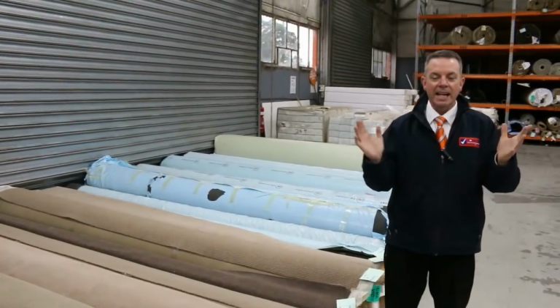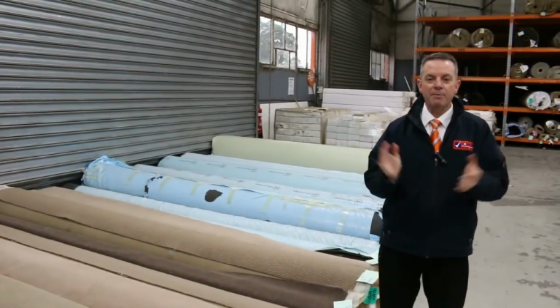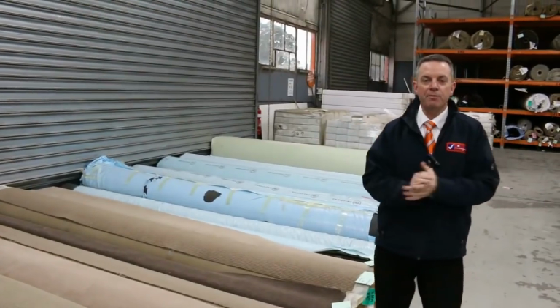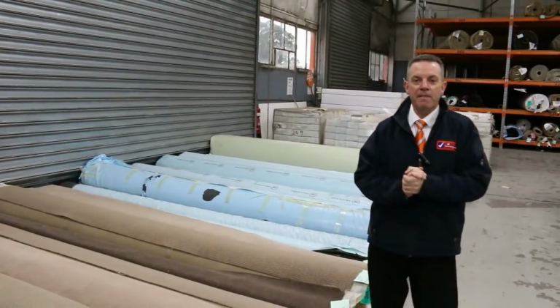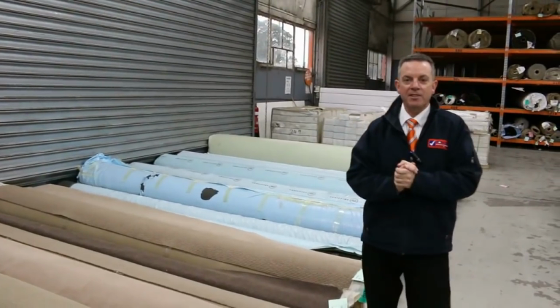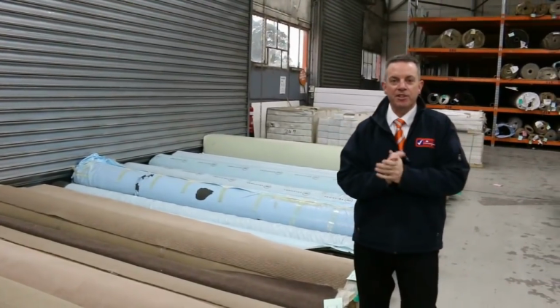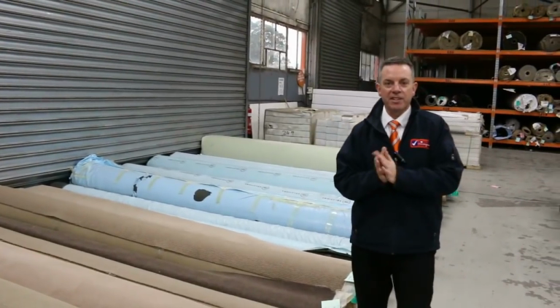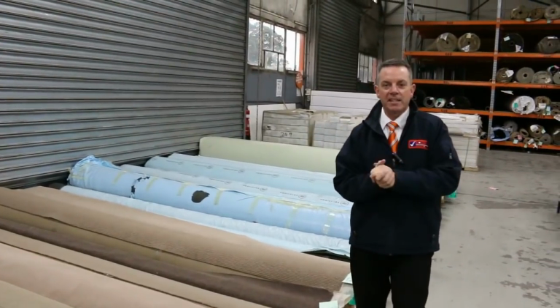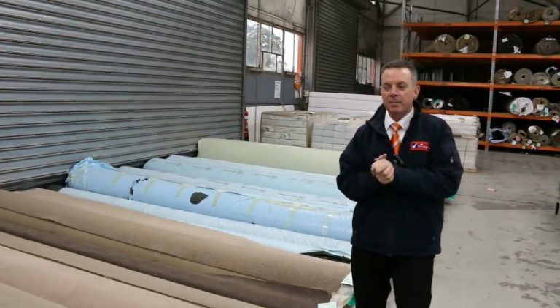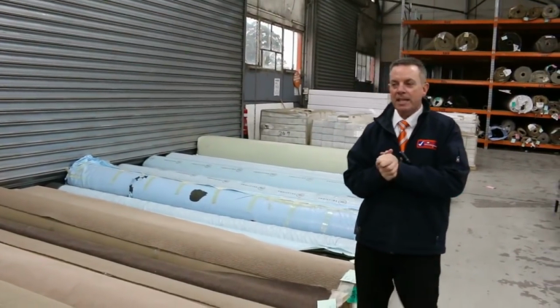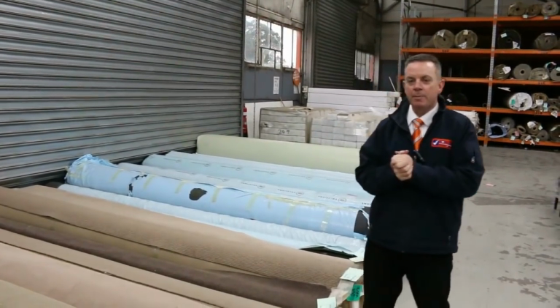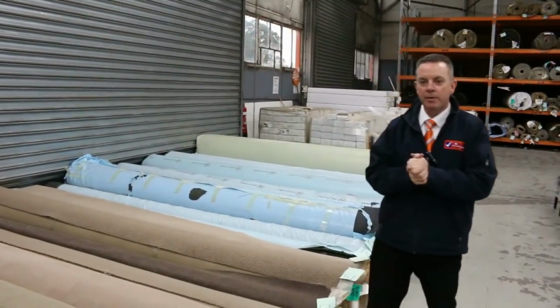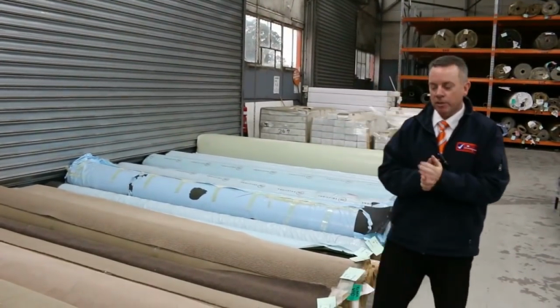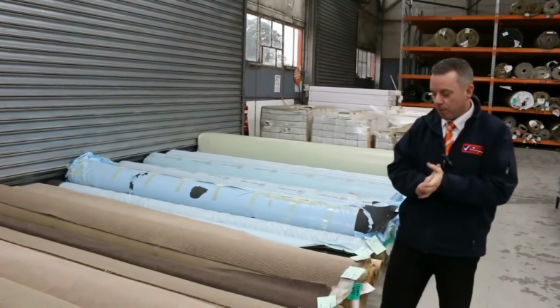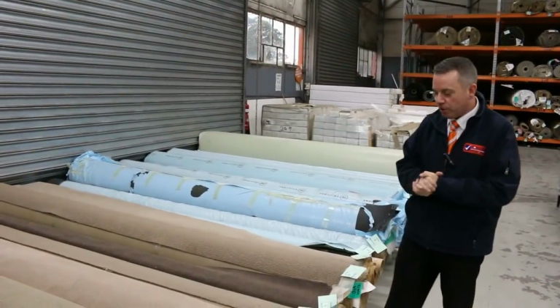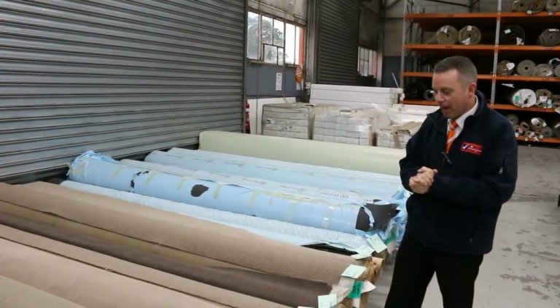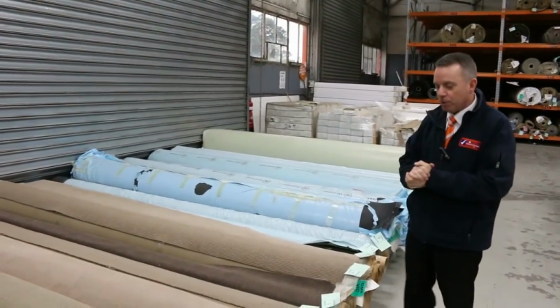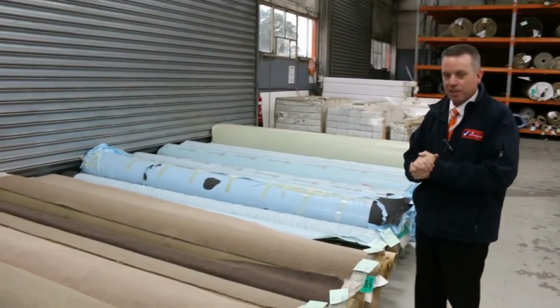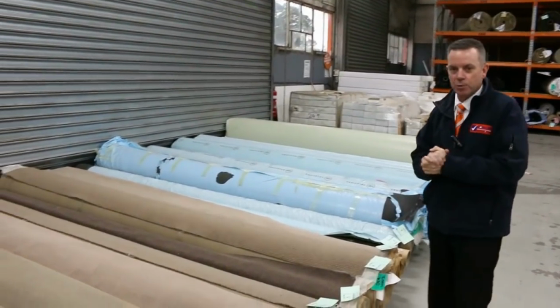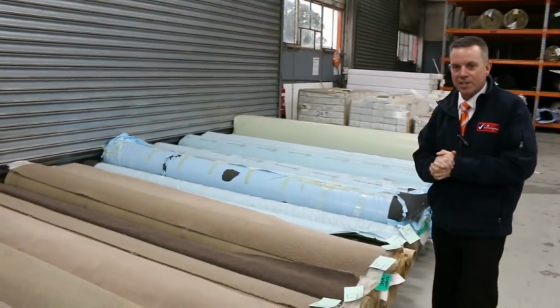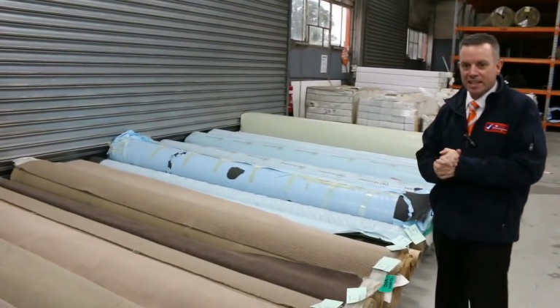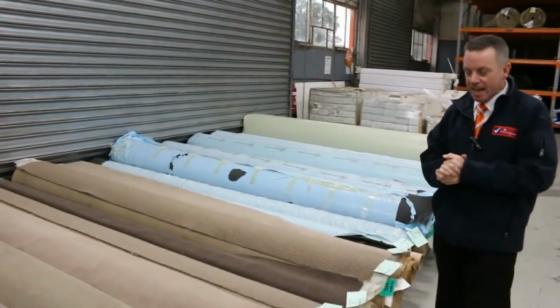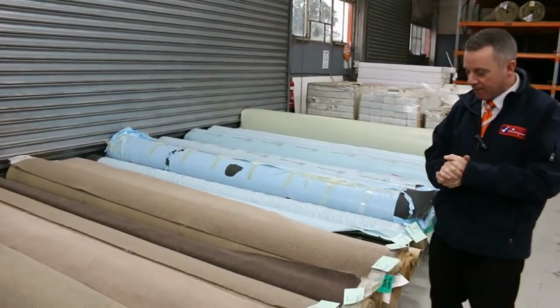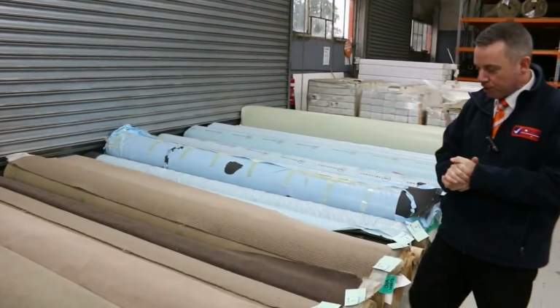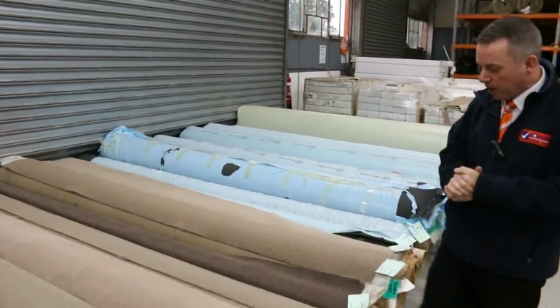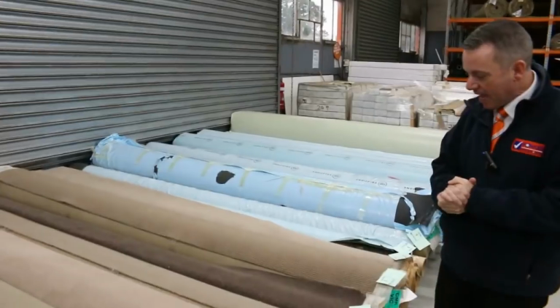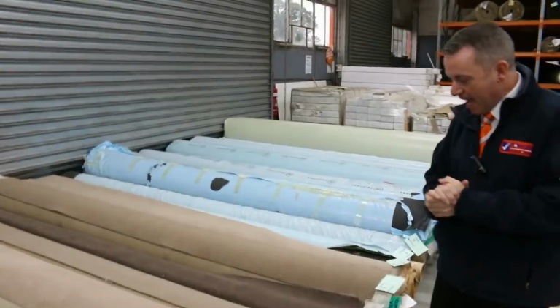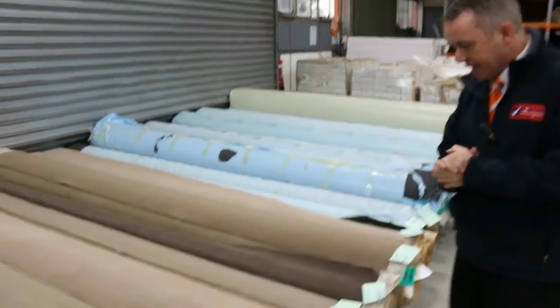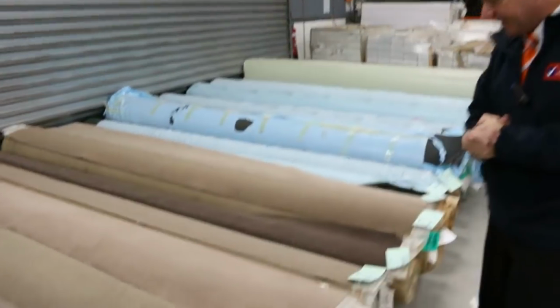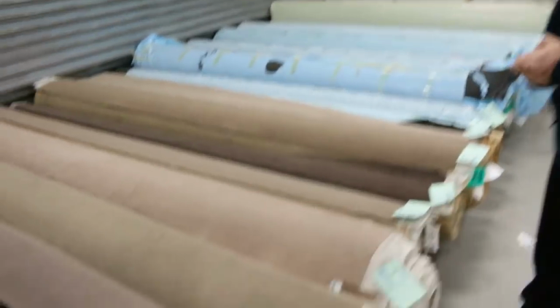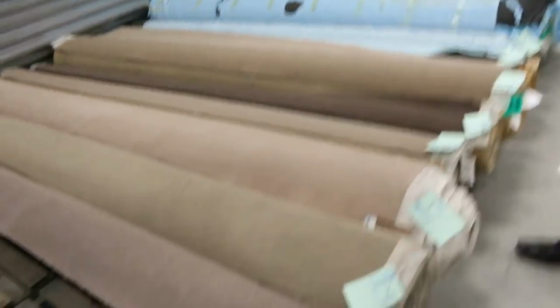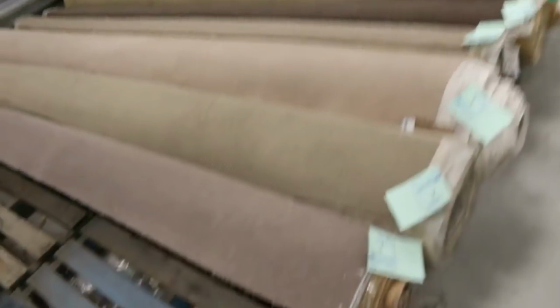G'day, I'm John from Vowles Auctions Sales. I'm here to preview tomorrow's carpet auction — it's Wednesday the 18th of July at 10 a.m.